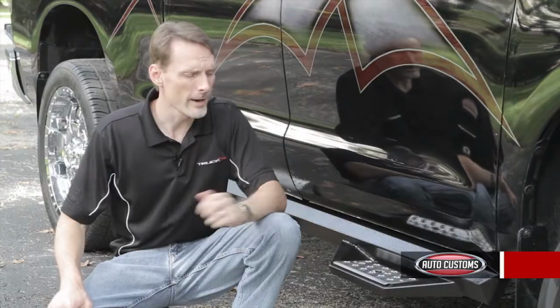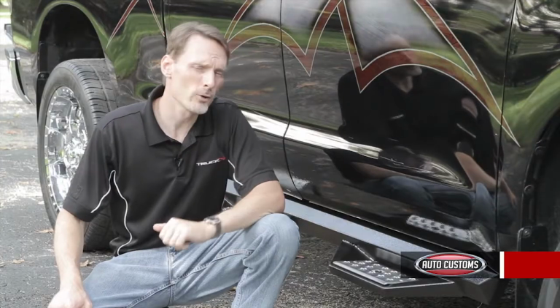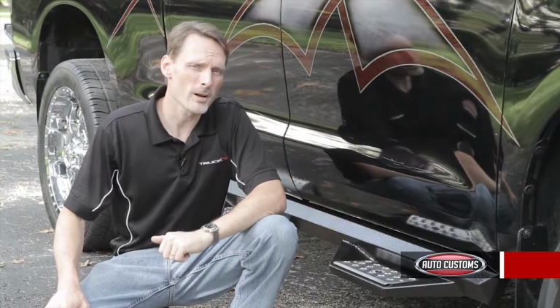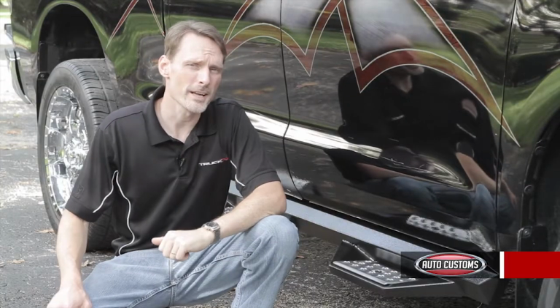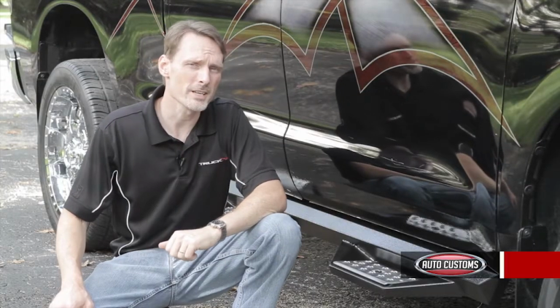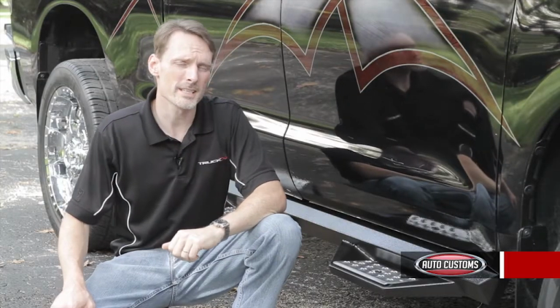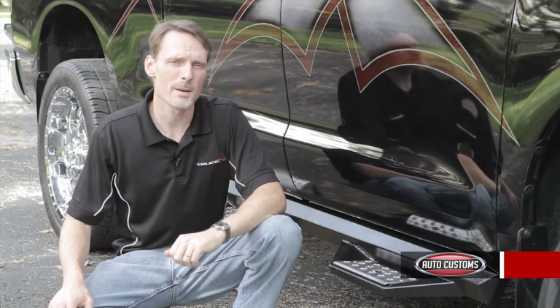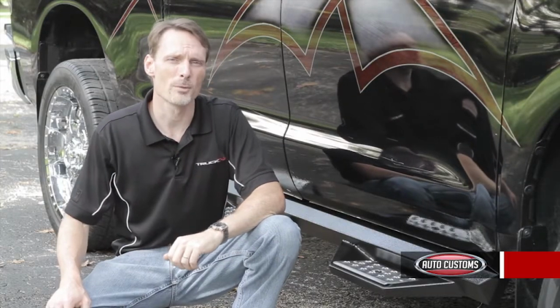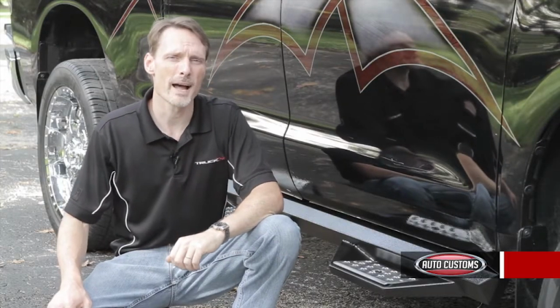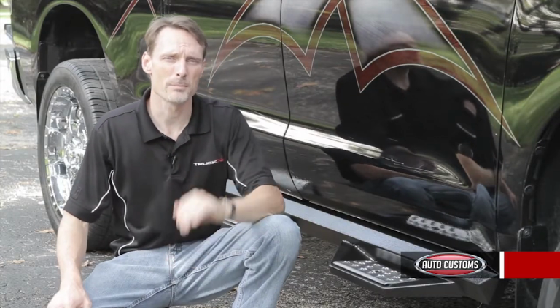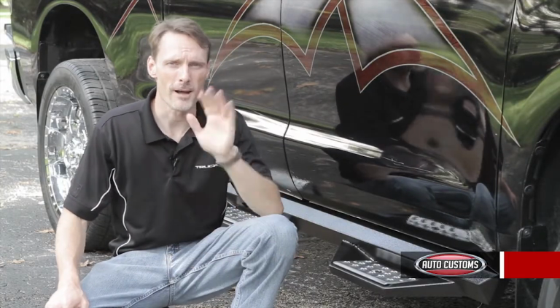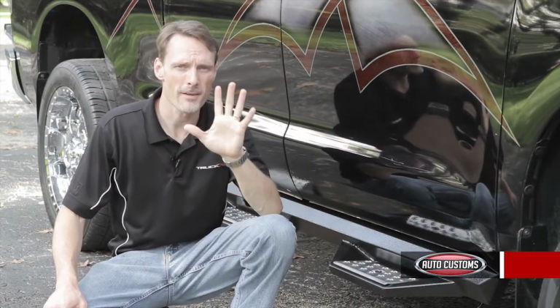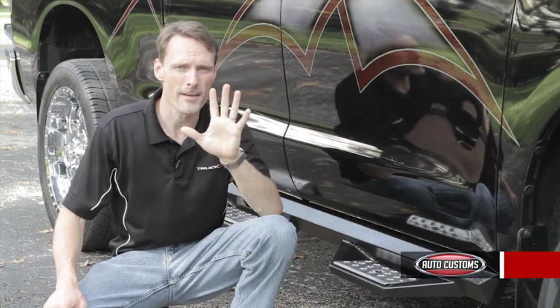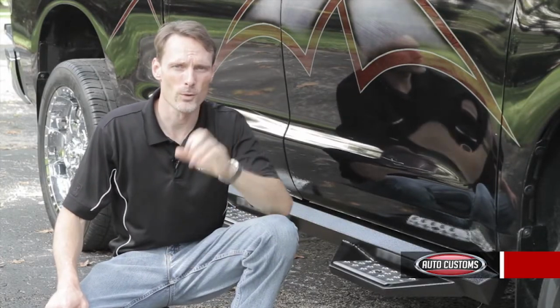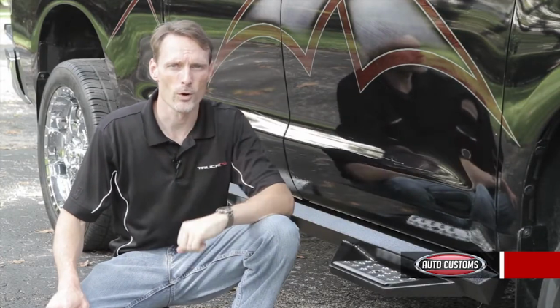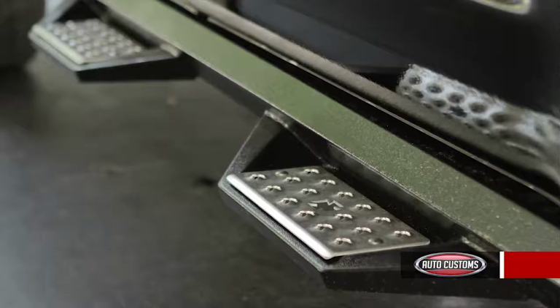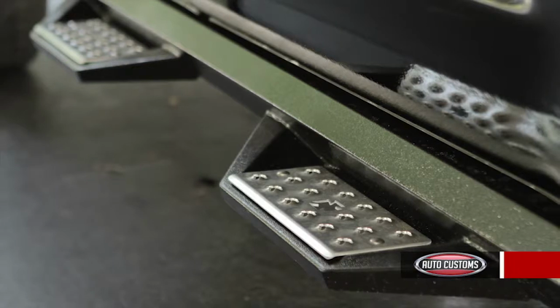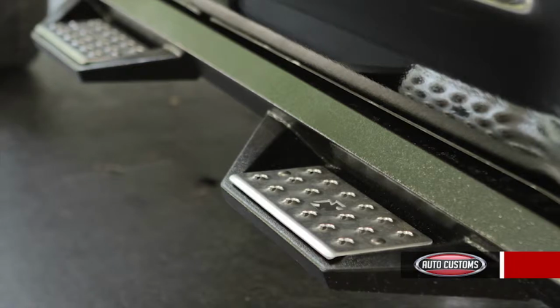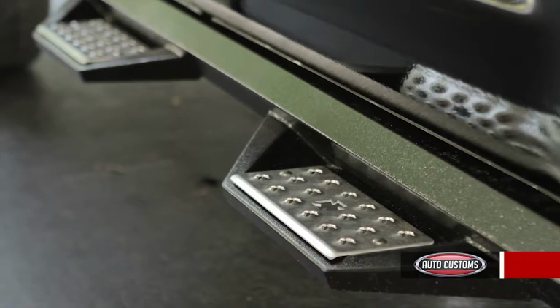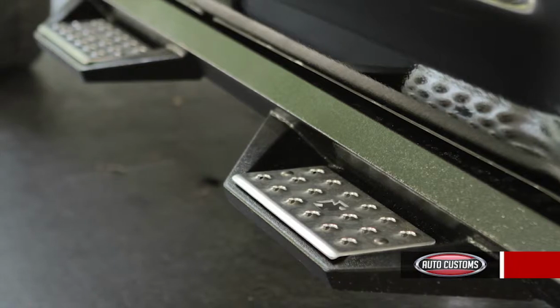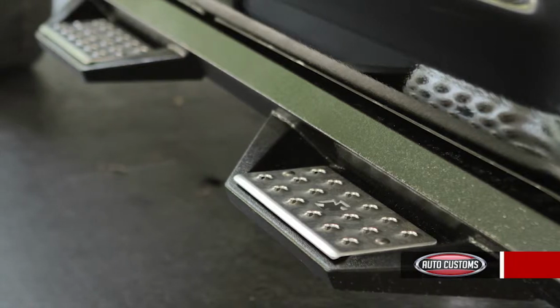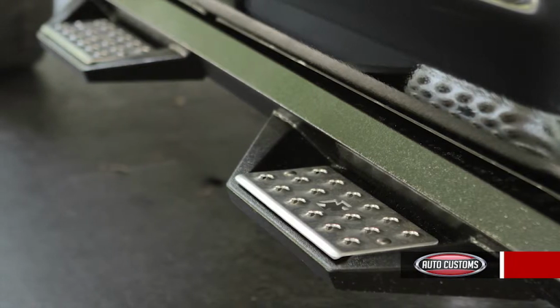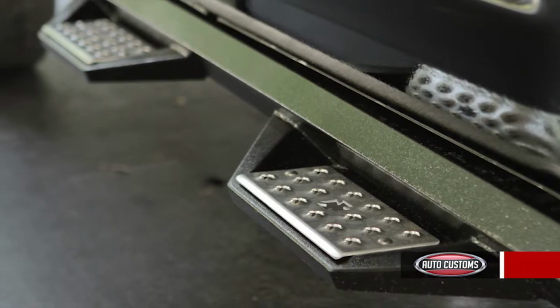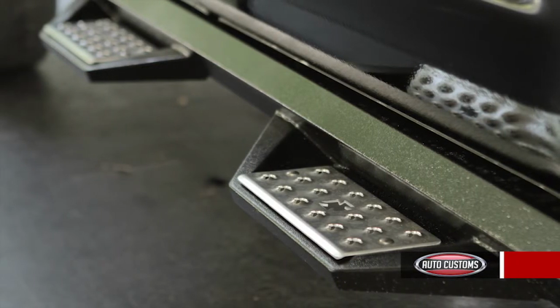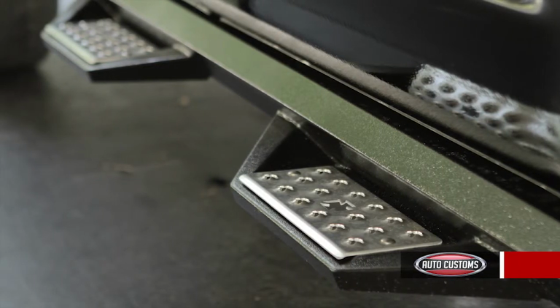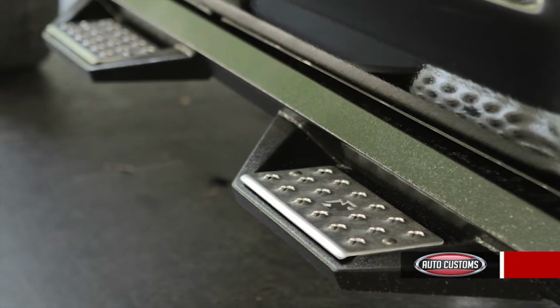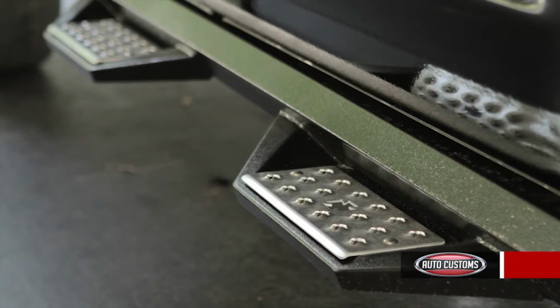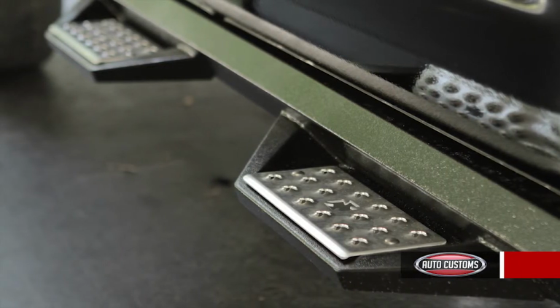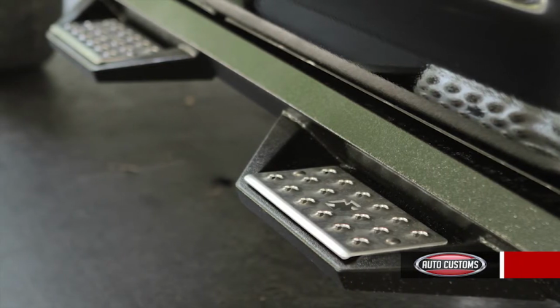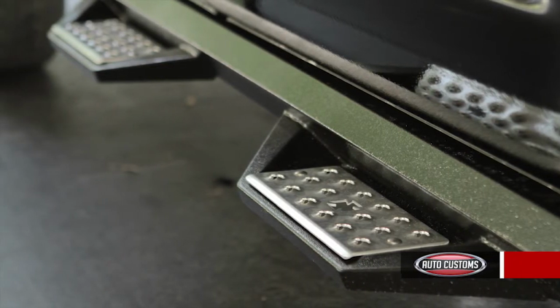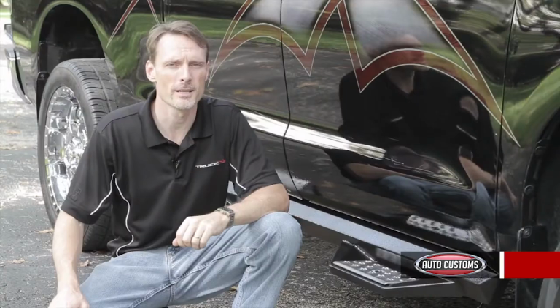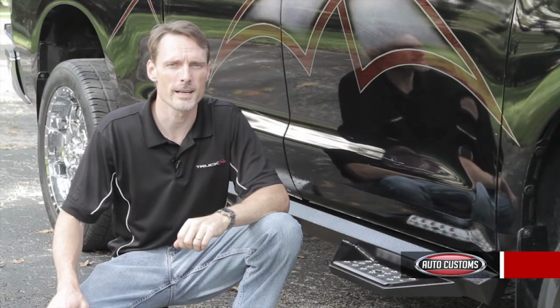Iron Cross HD steps are backed by a five-year warranty and we ship them for free anywhere into the continental United States.